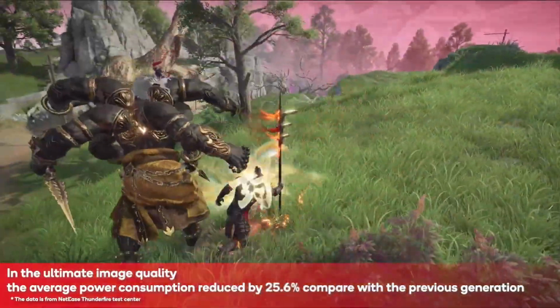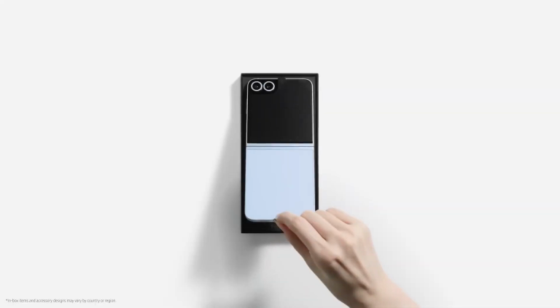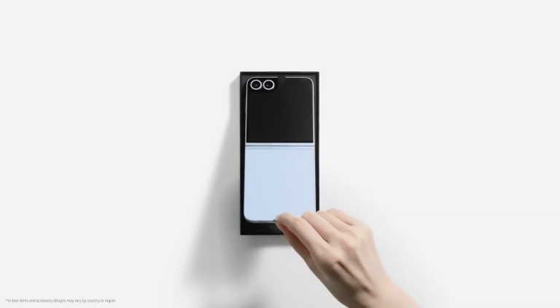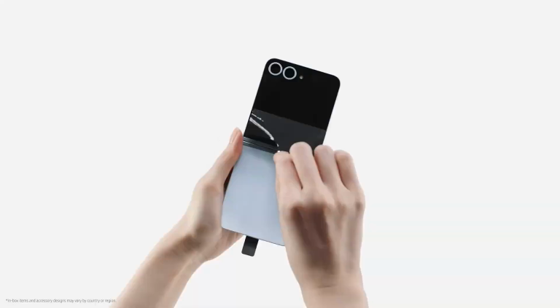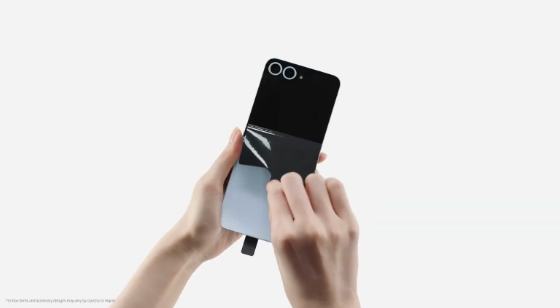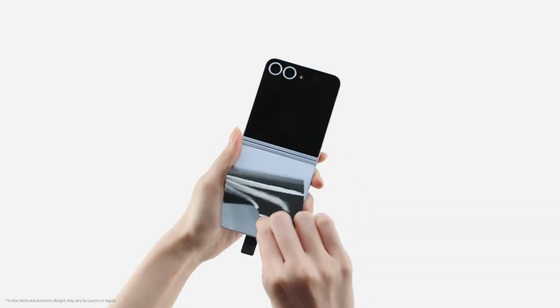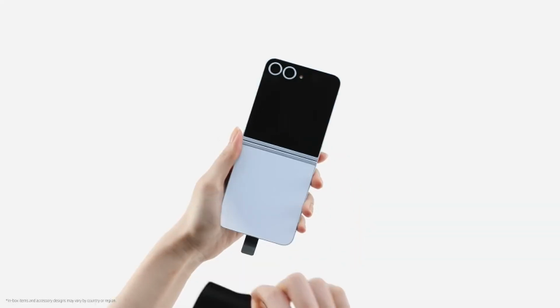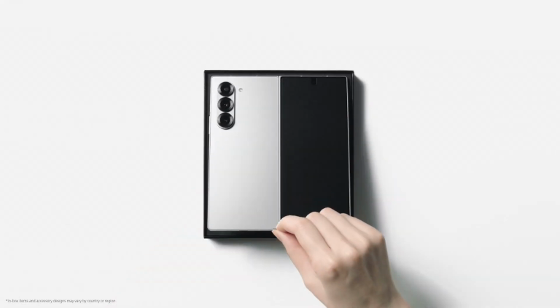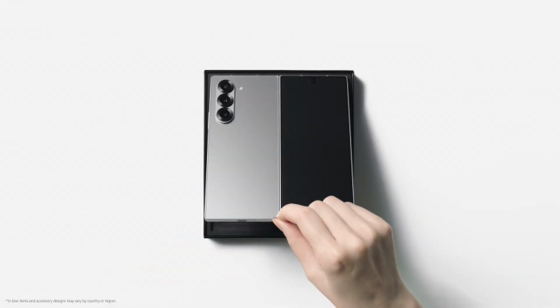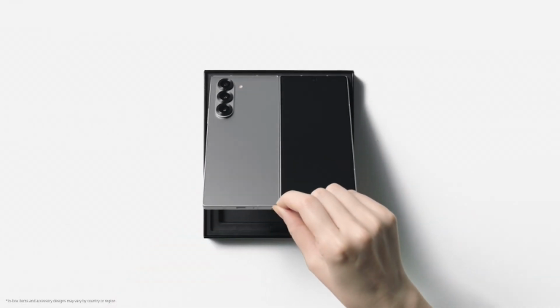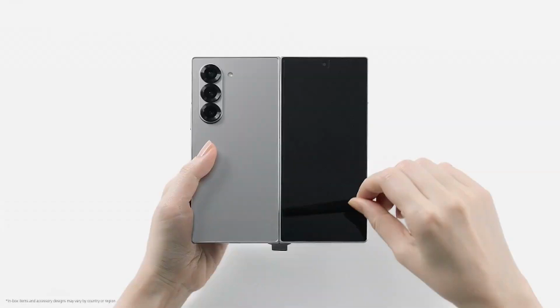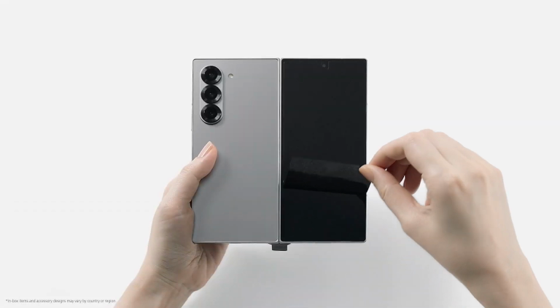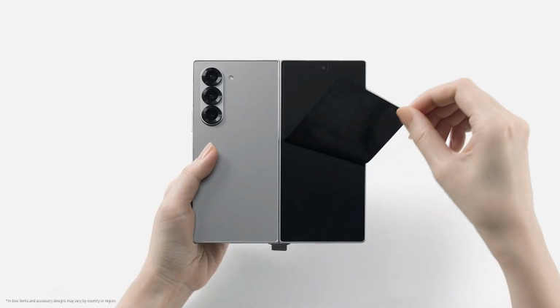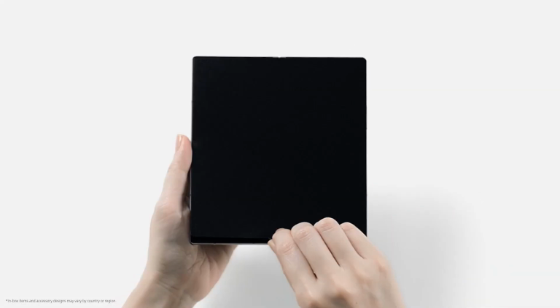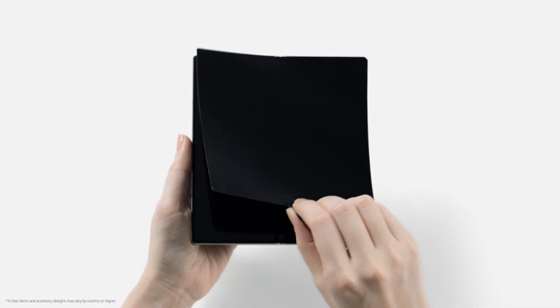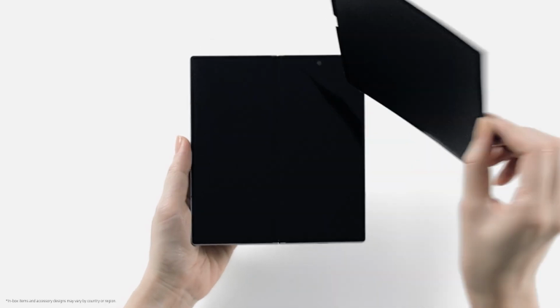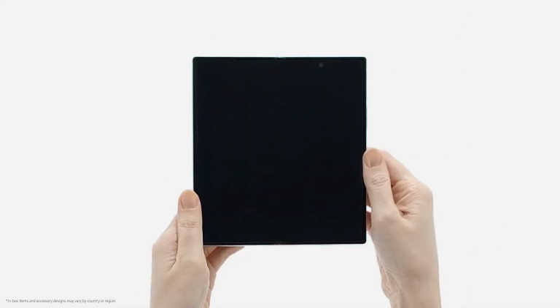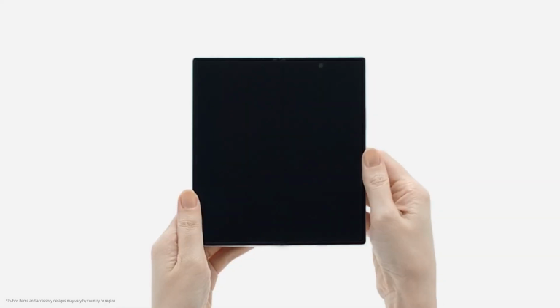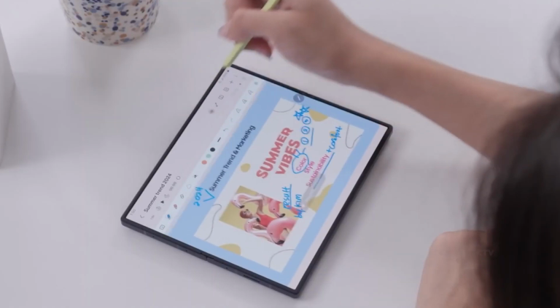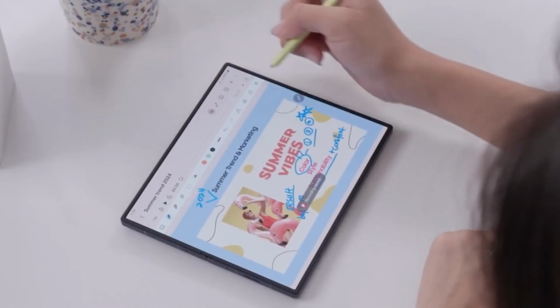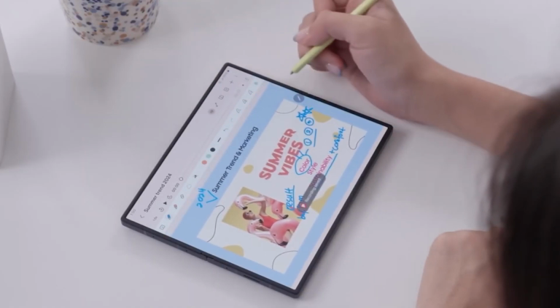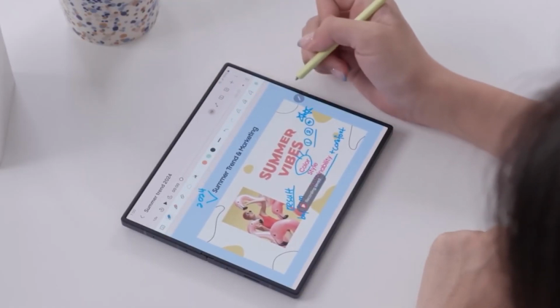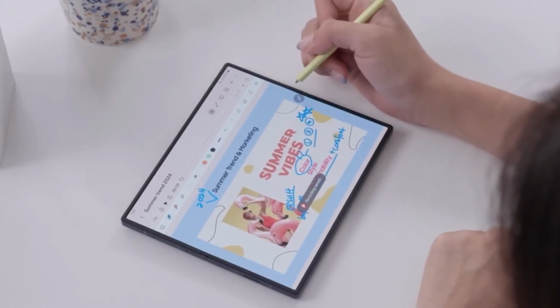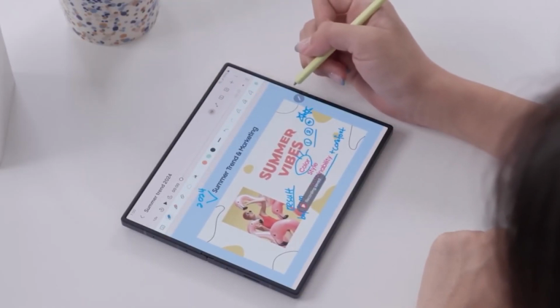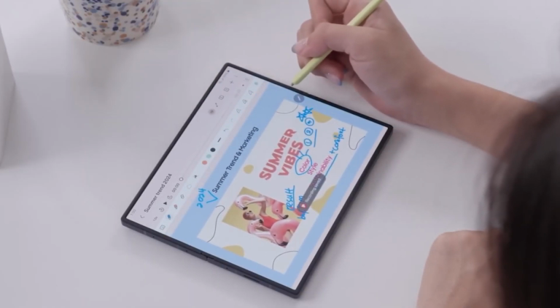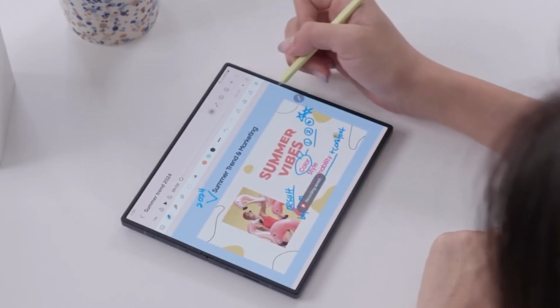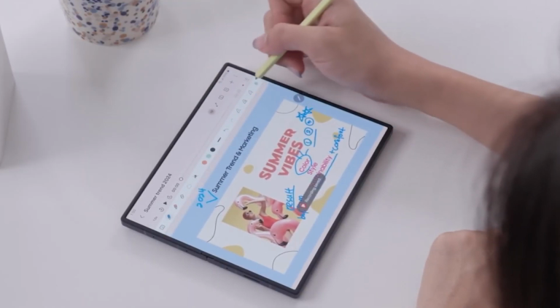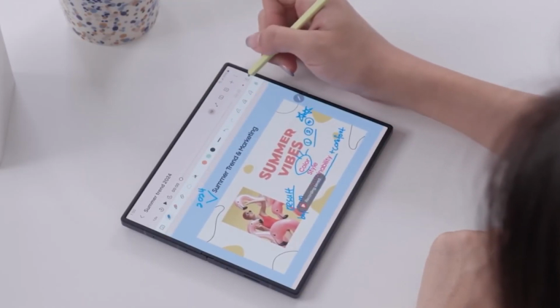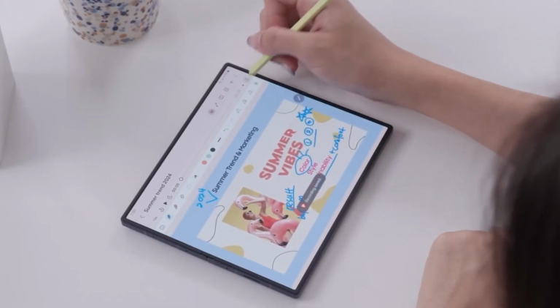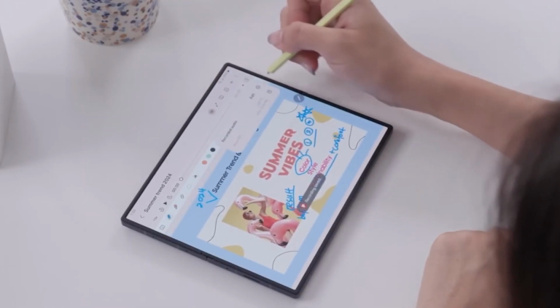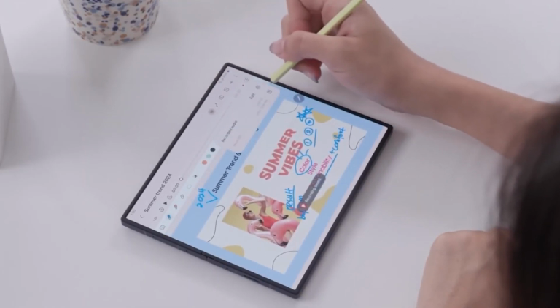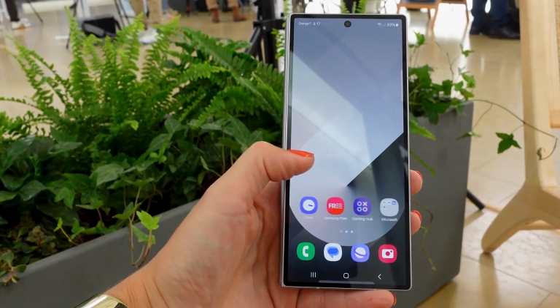With foldable innovations like the Galaxy Z Fold 7 and Z Flip 7 on the horizon, Samsung is gearing up for a strong lineup this year.